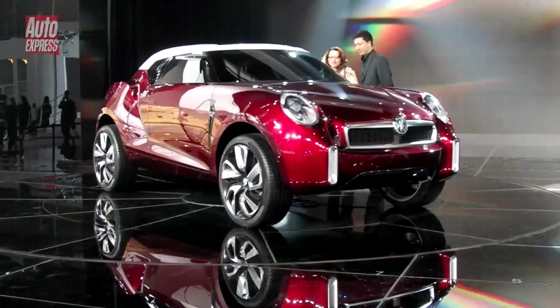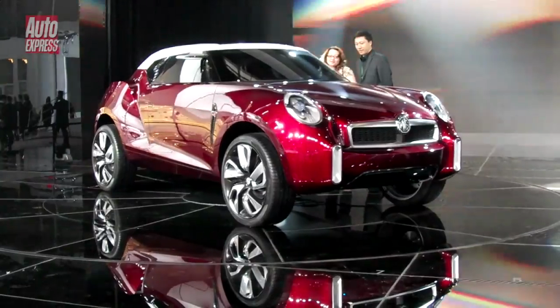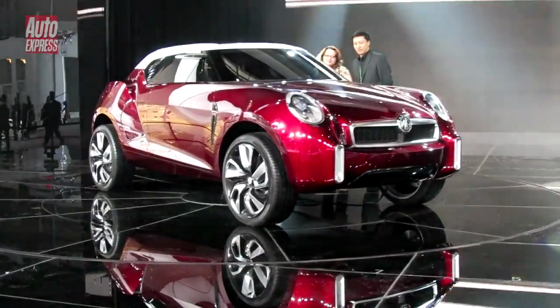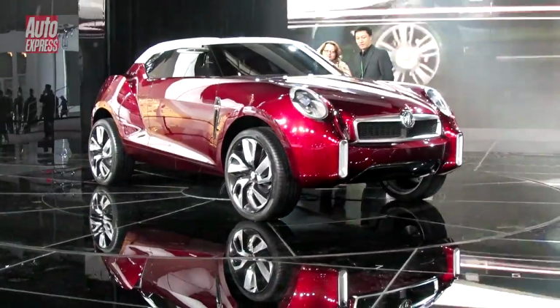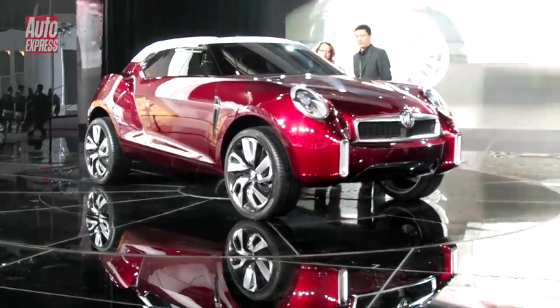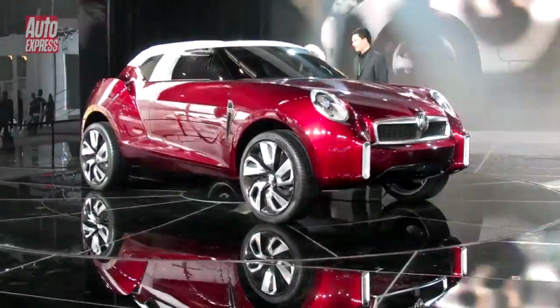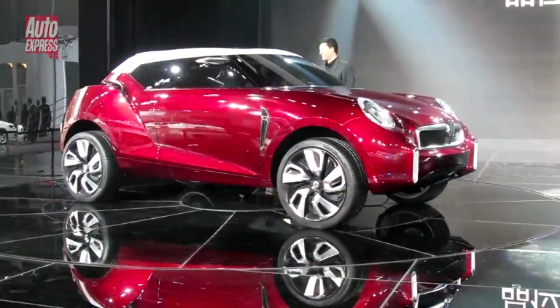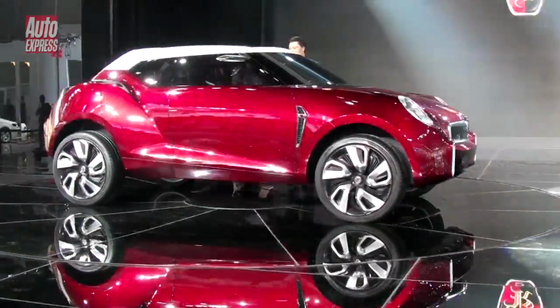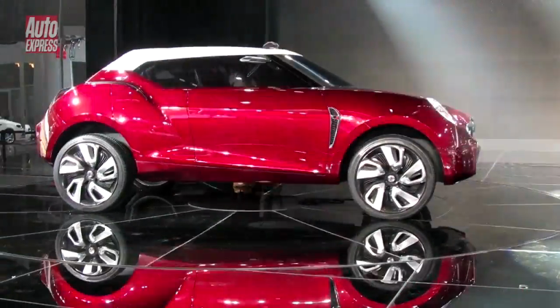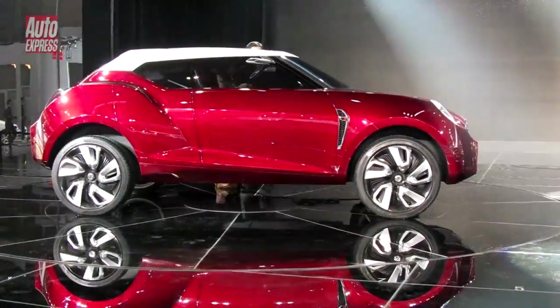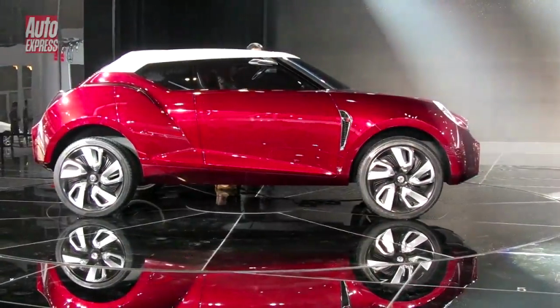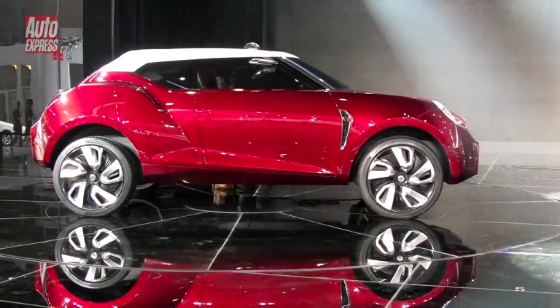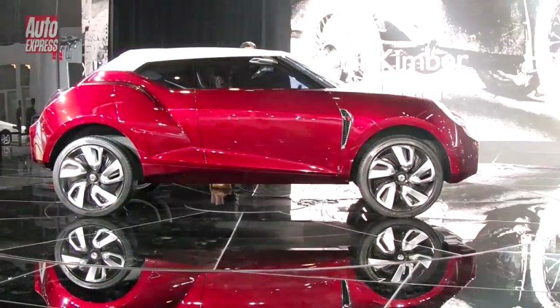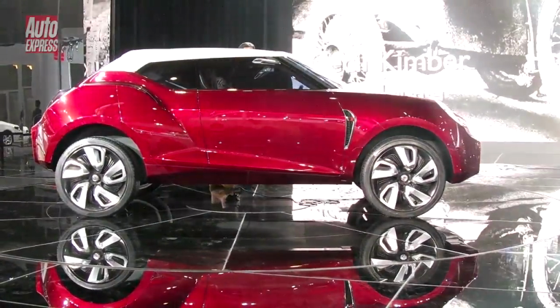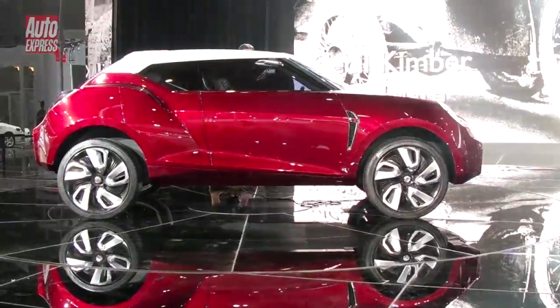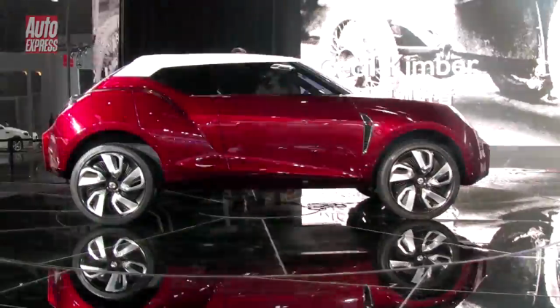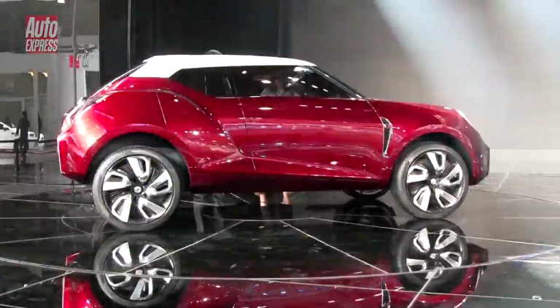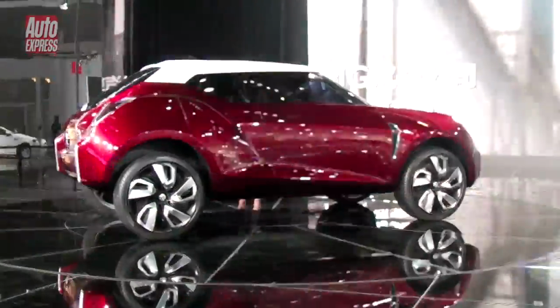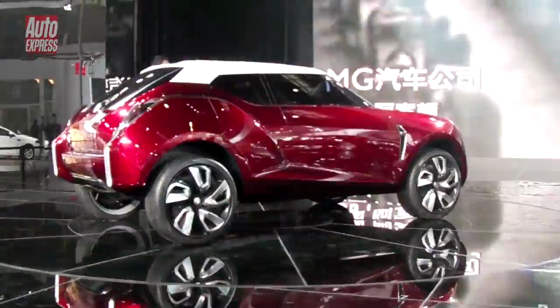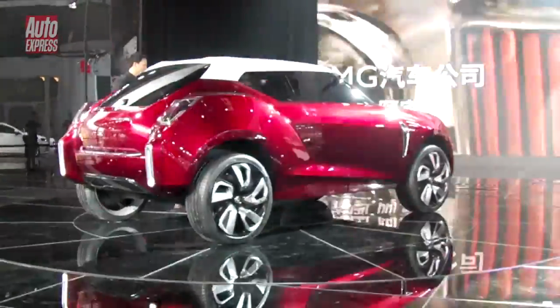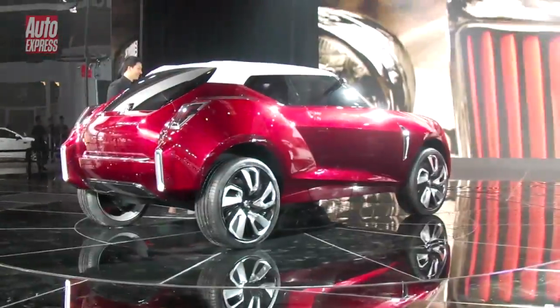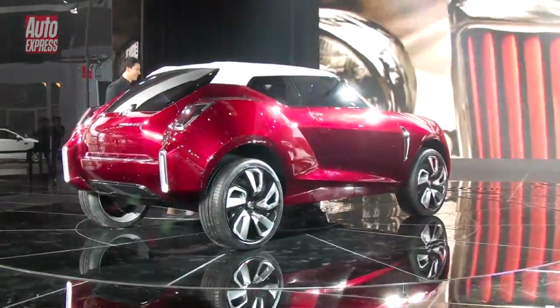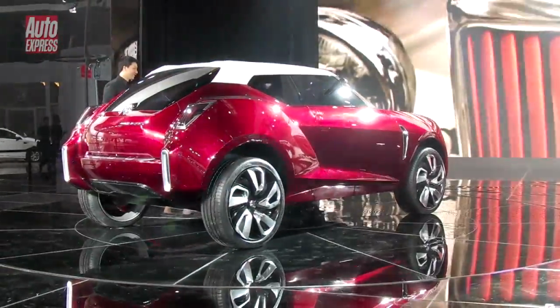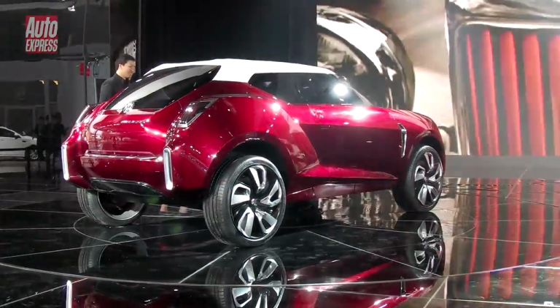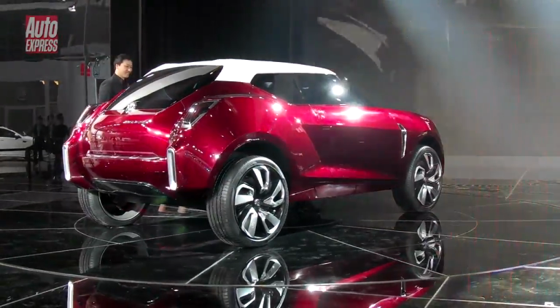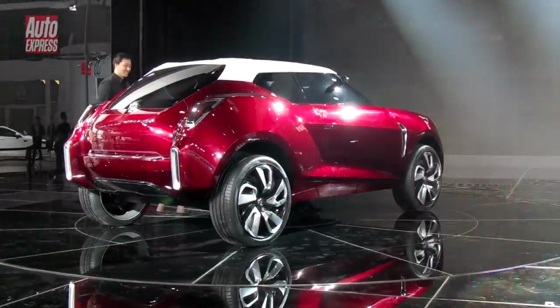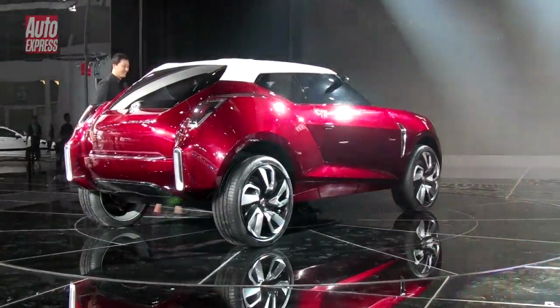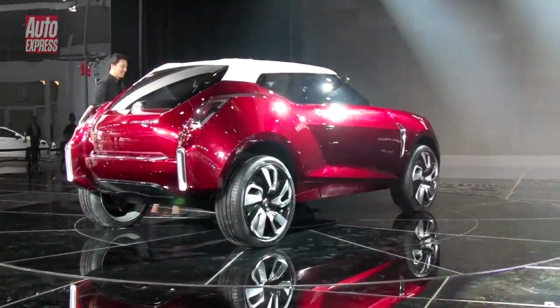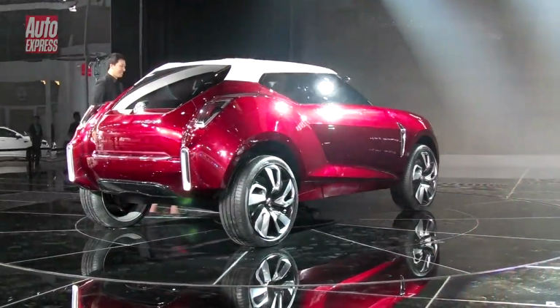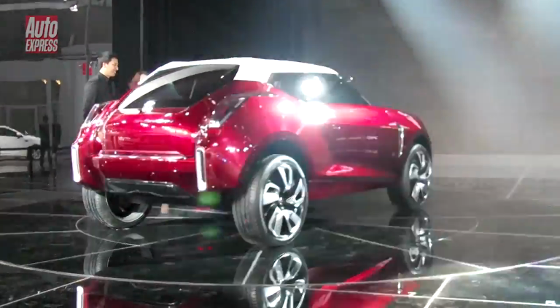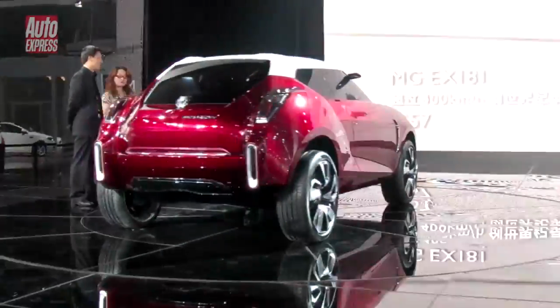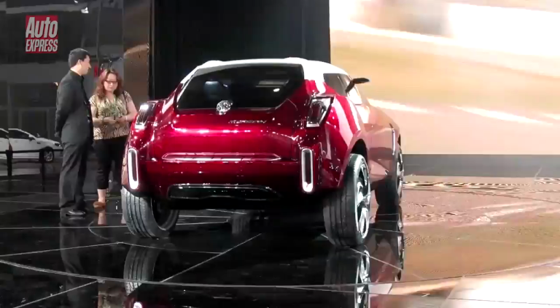If MG's Icon gets a good reaction, it could well go on sale. We think that would be great, especially with all those MGB styling cues.